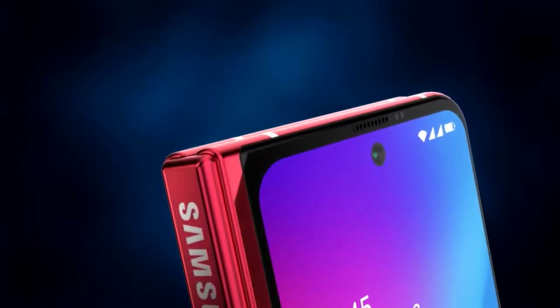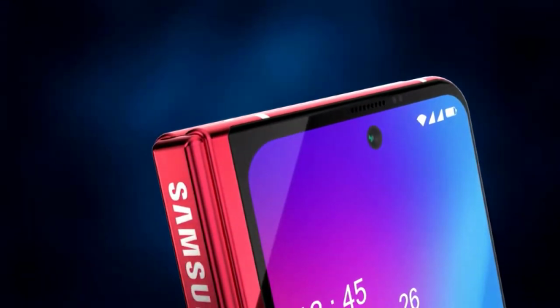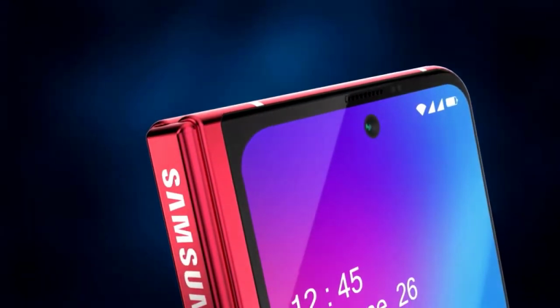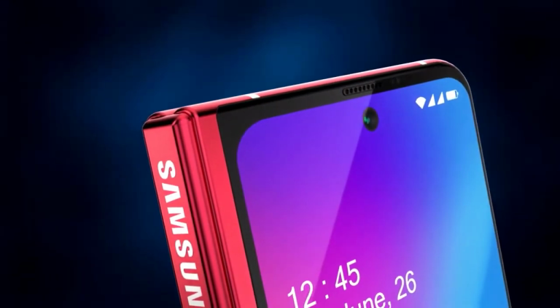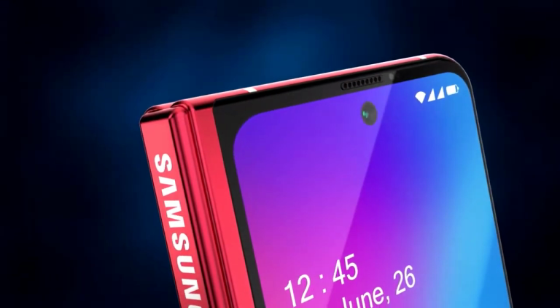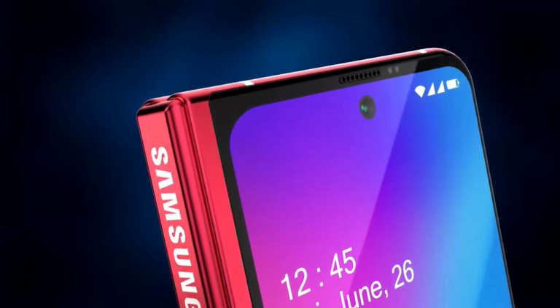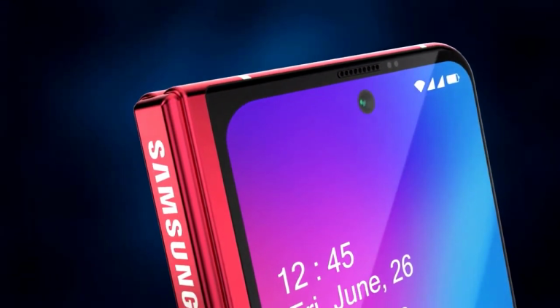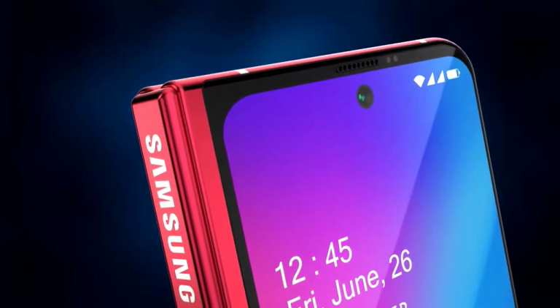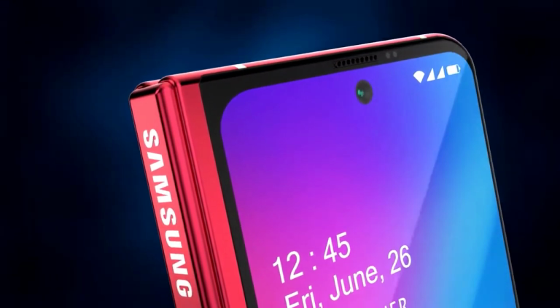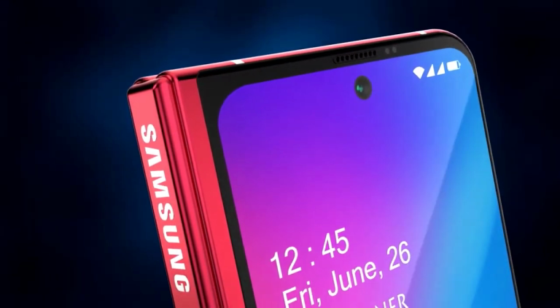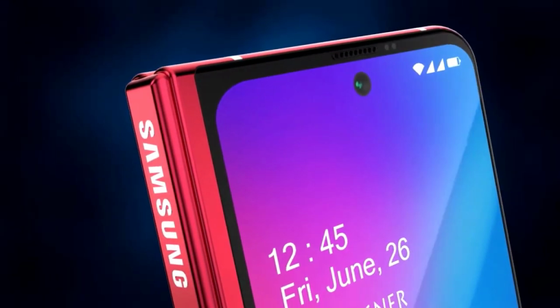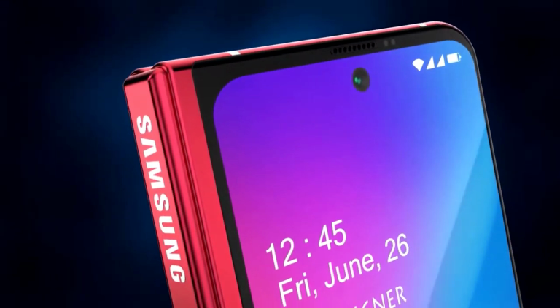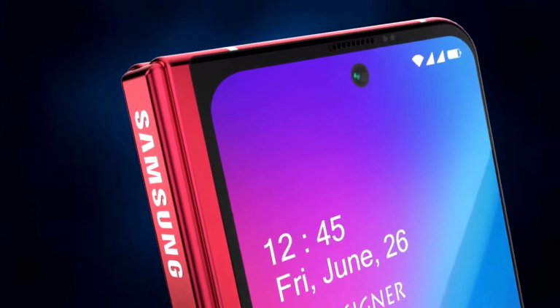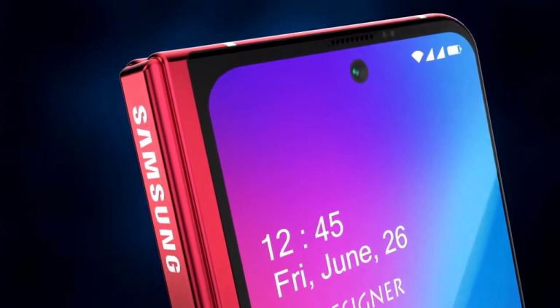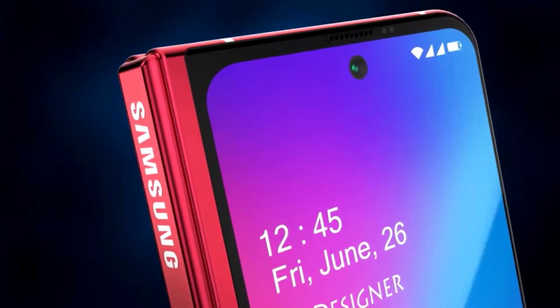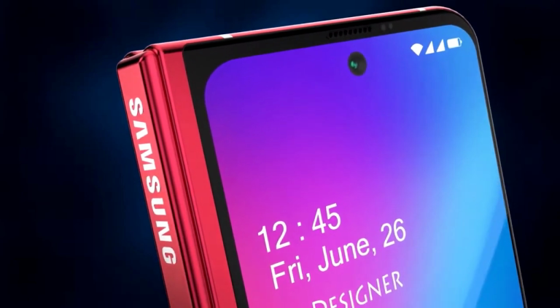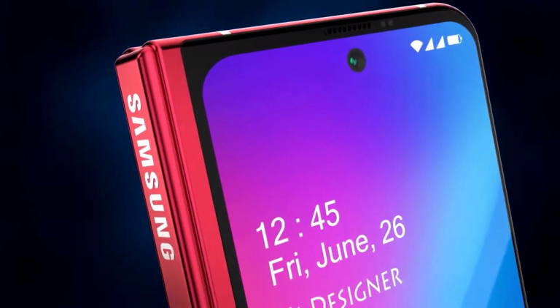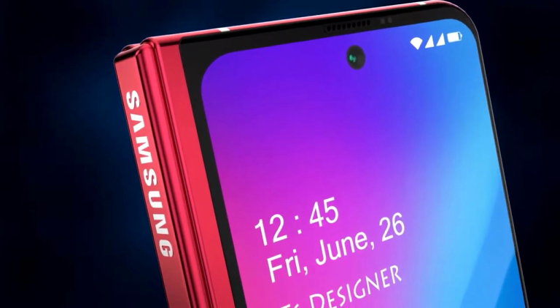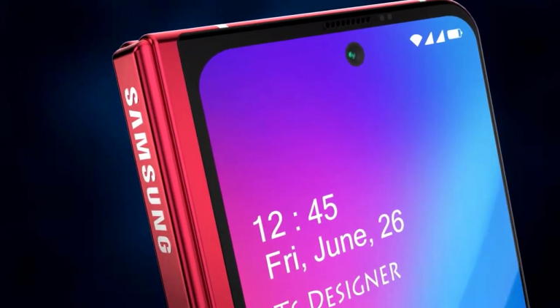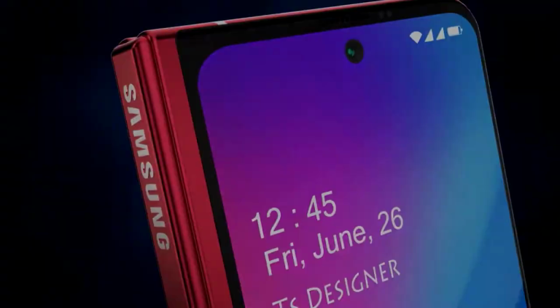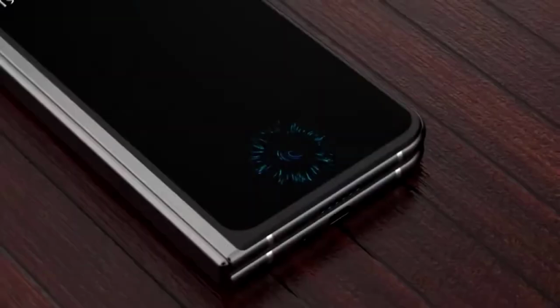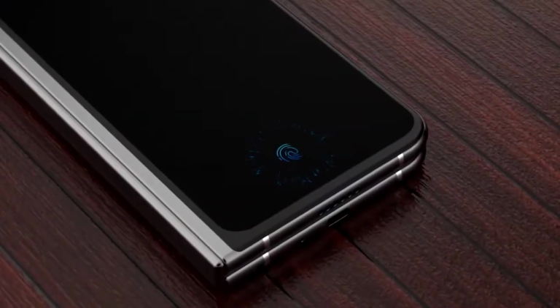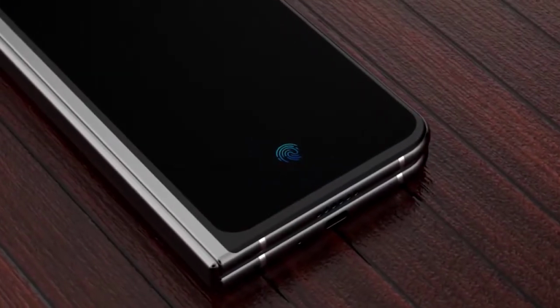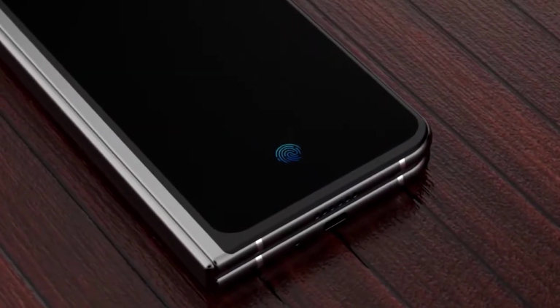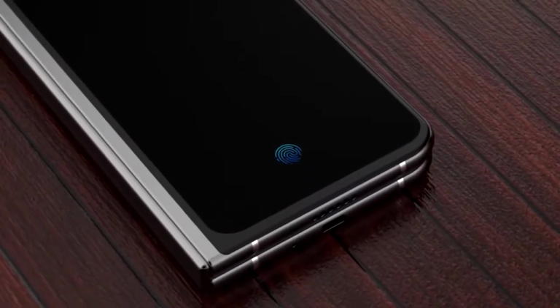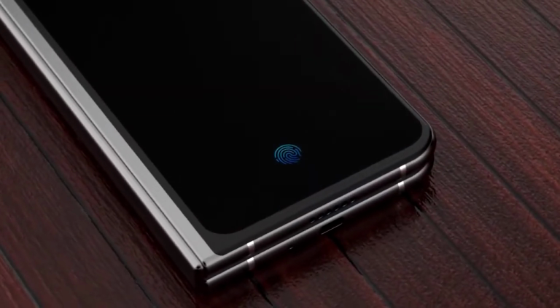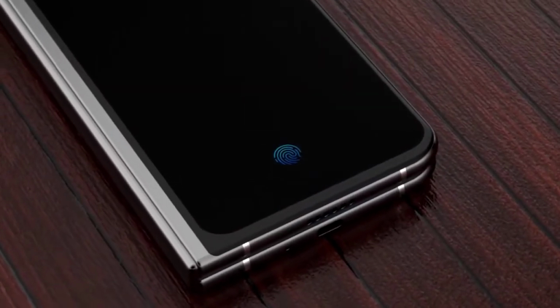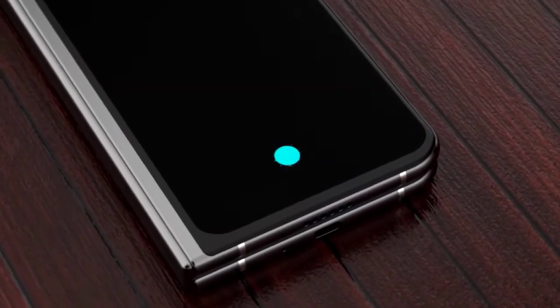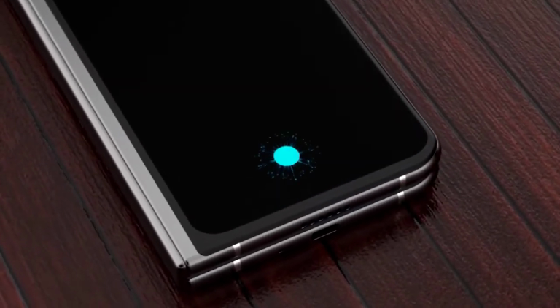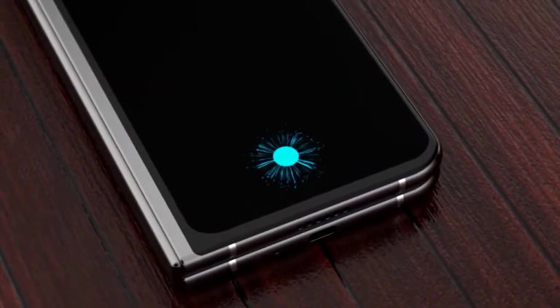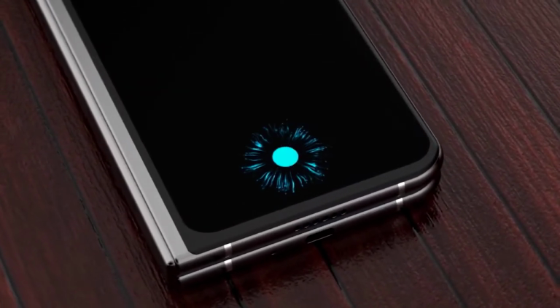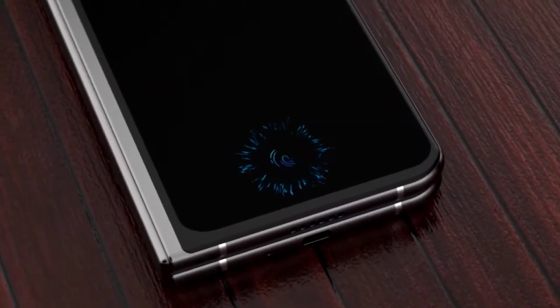You can also keep up on Facebook and Twitter, and you can purchase any Samsung Galaxy phones or Apple phones by clicking the links in the description.